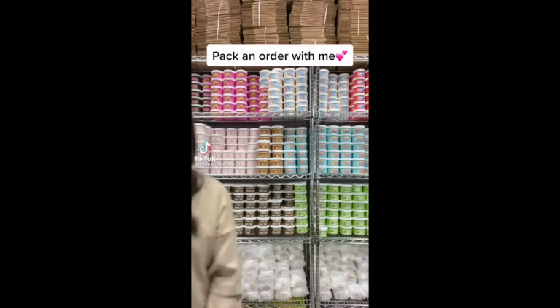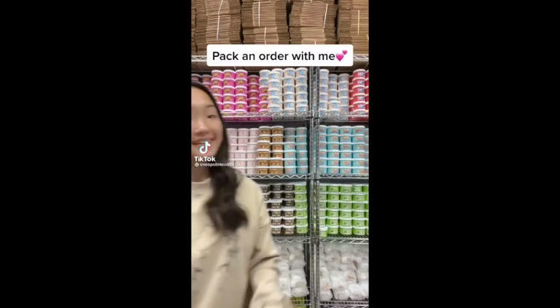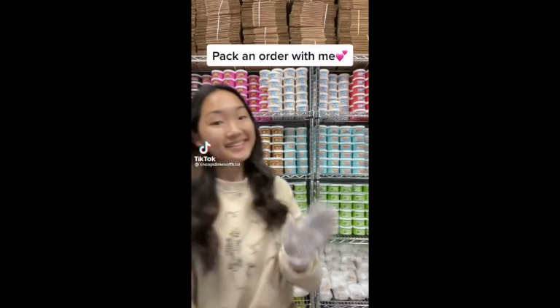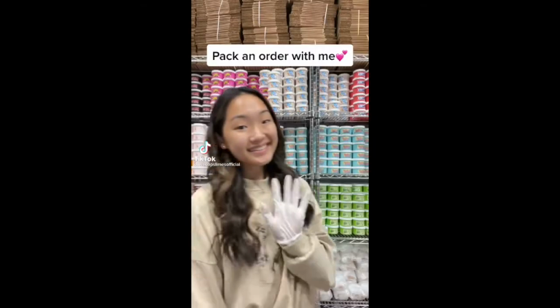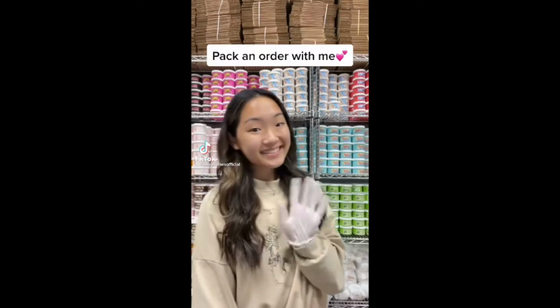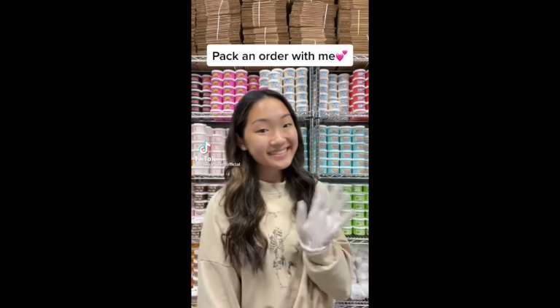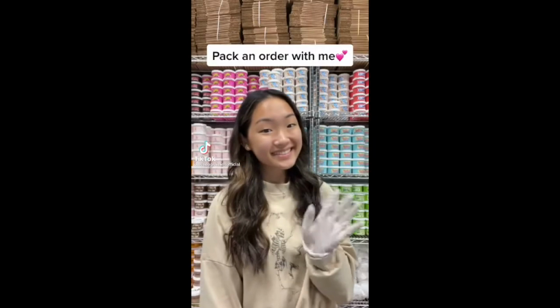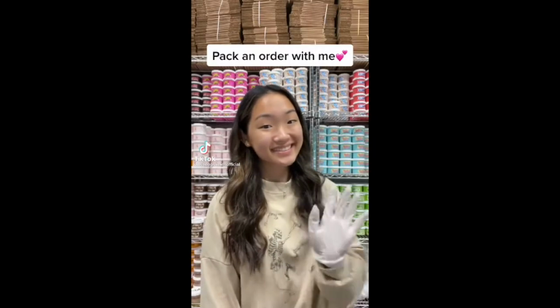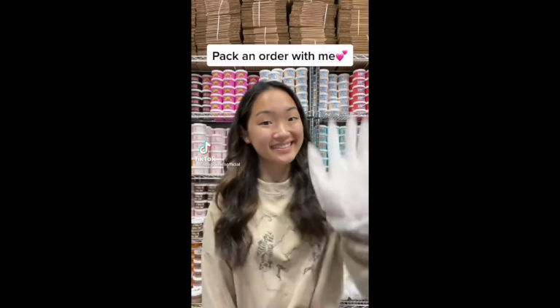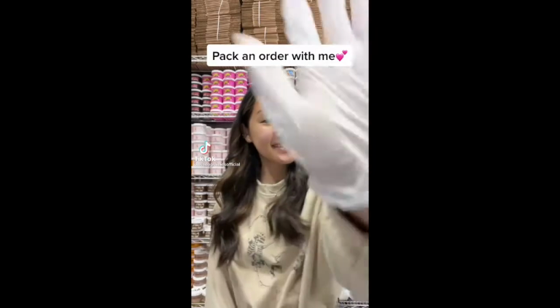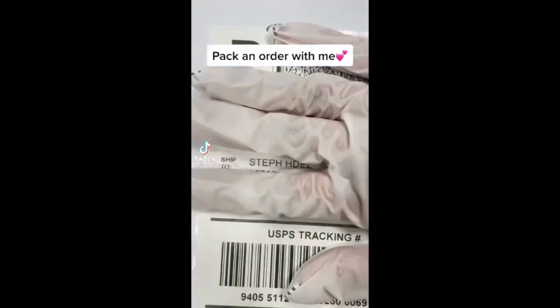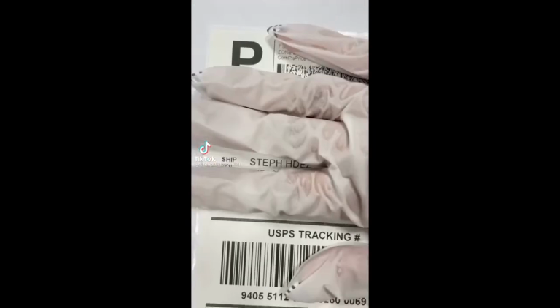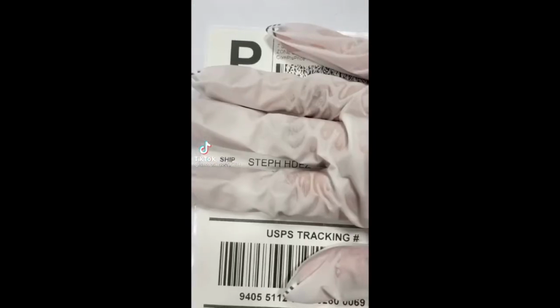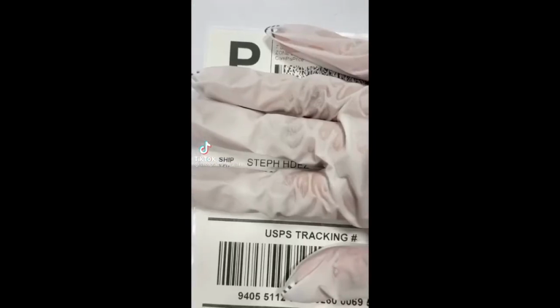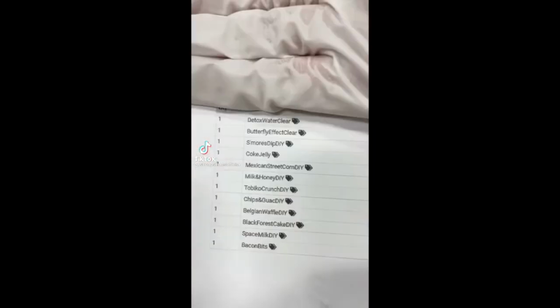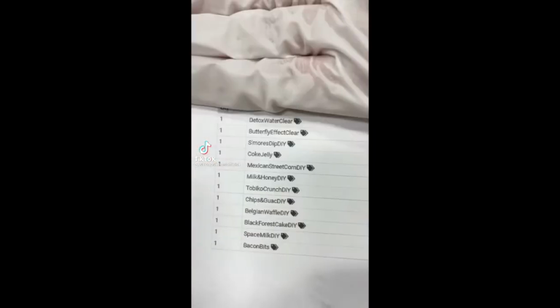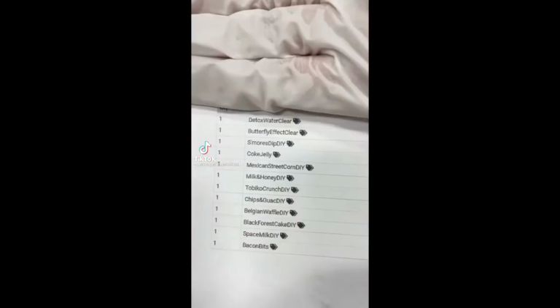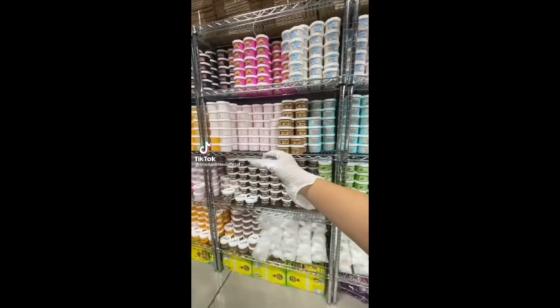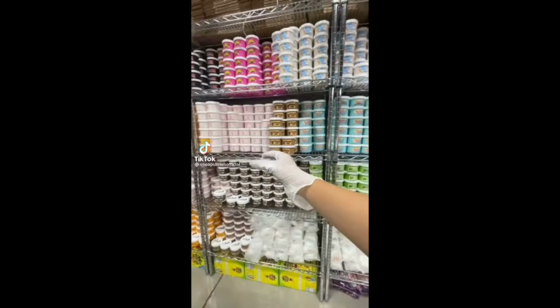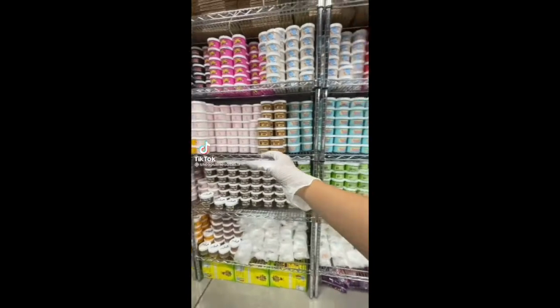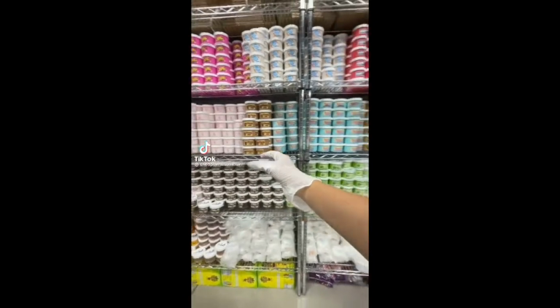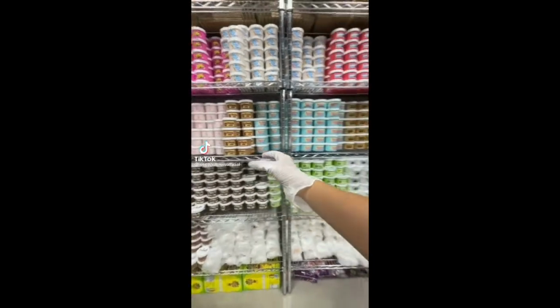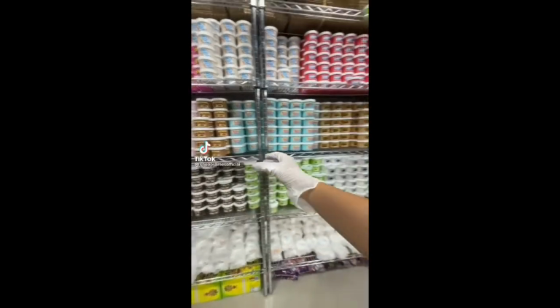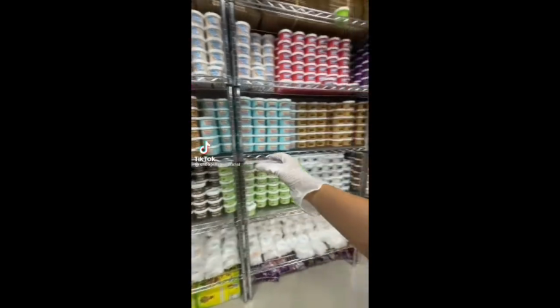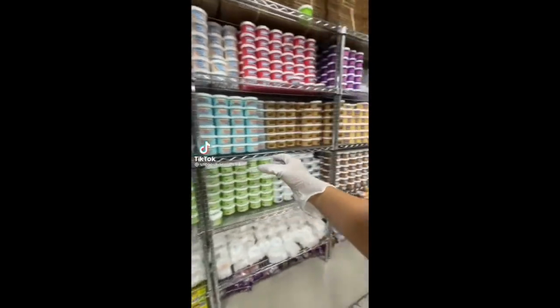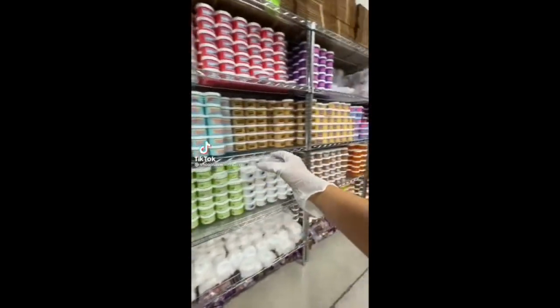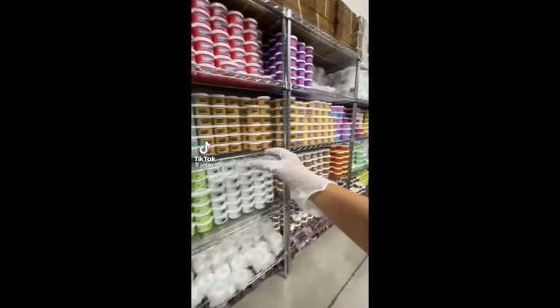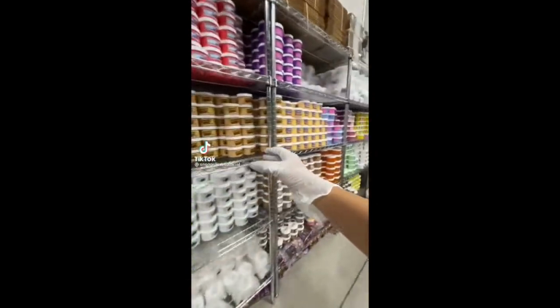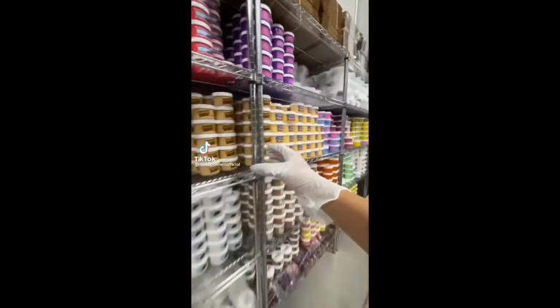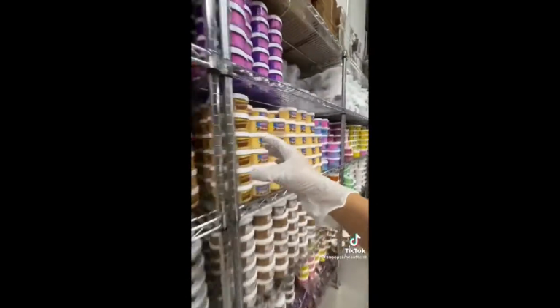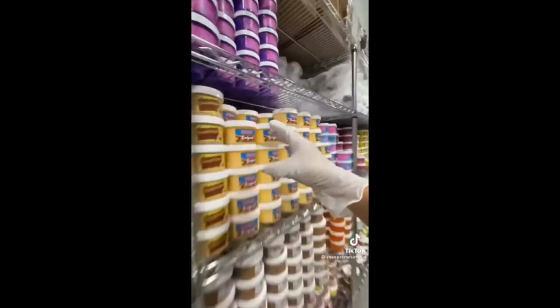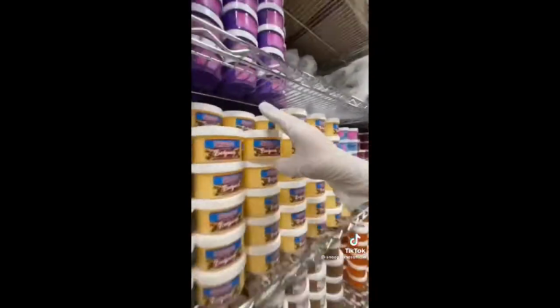Hi guys, let's package a slime order together. This order is for Steph from Texas, and they ordered 12 slimes from my last restock.